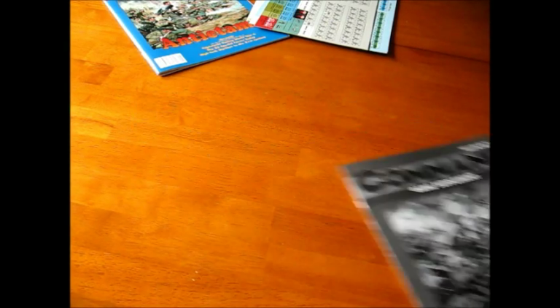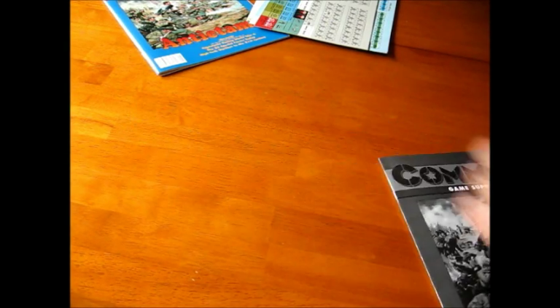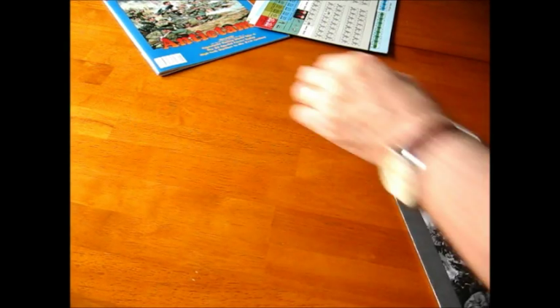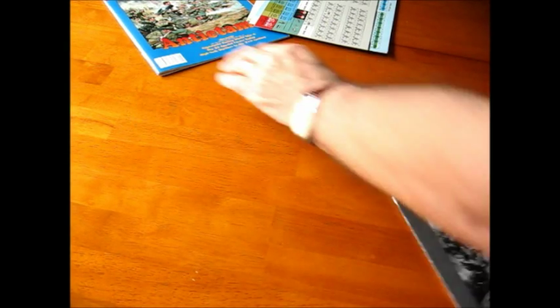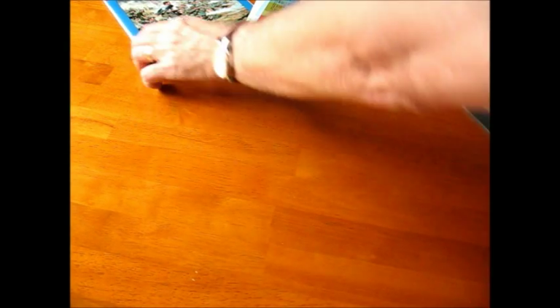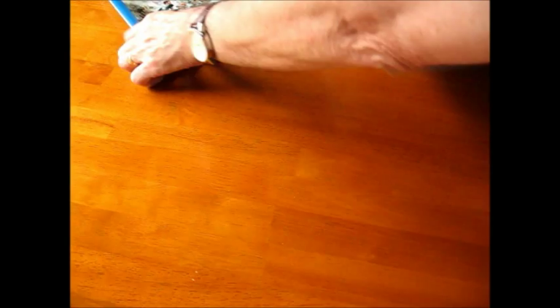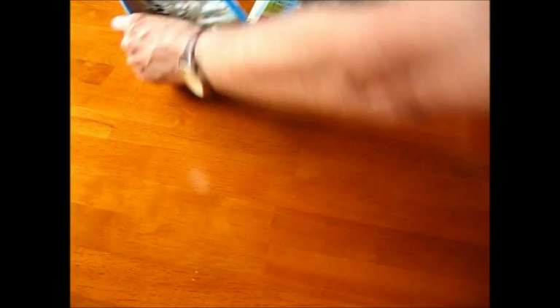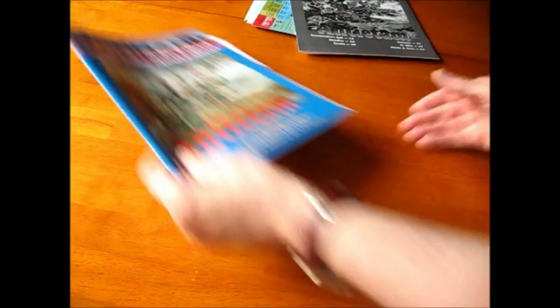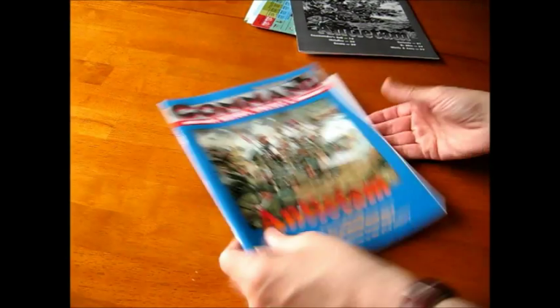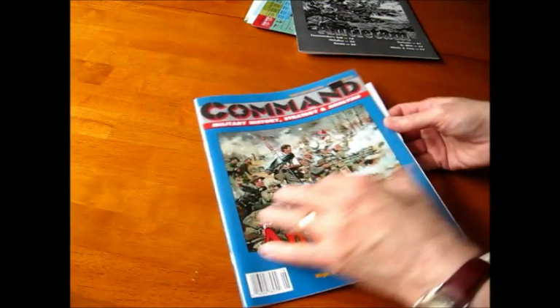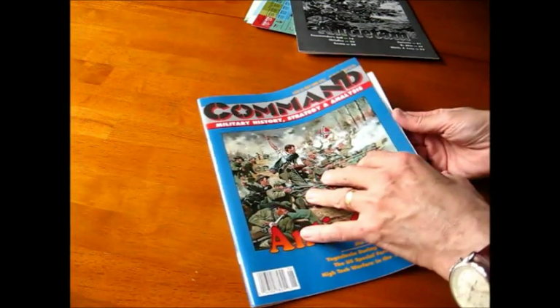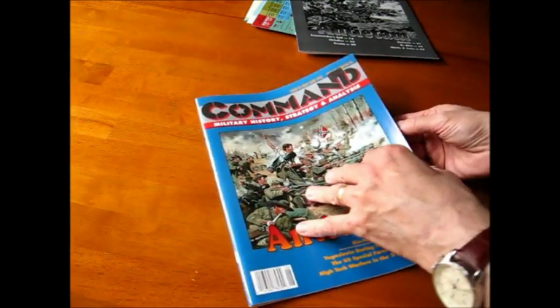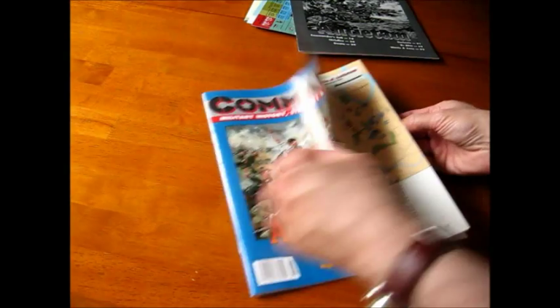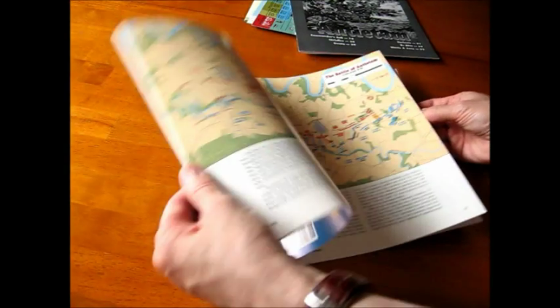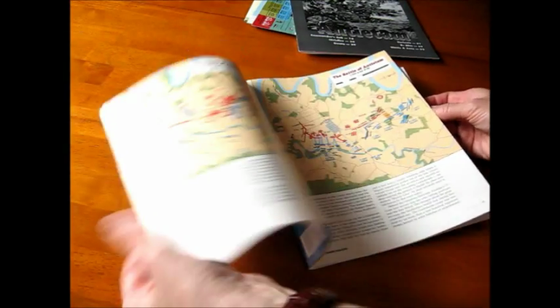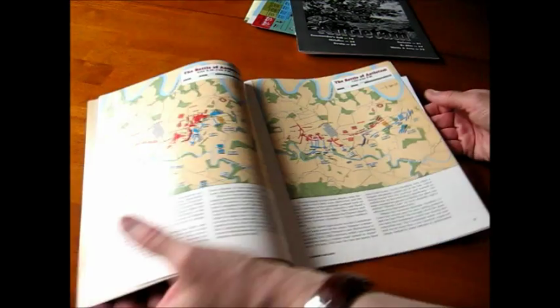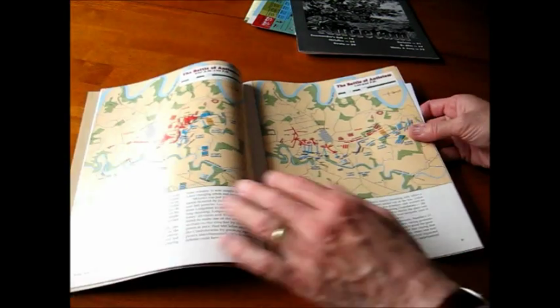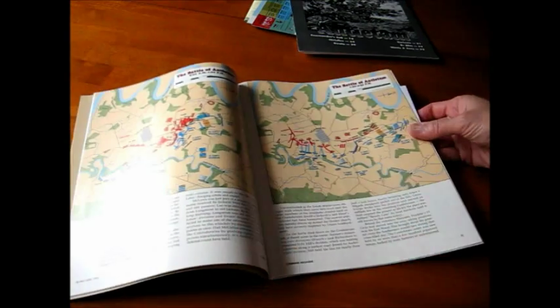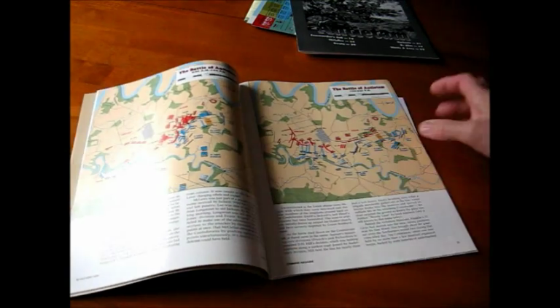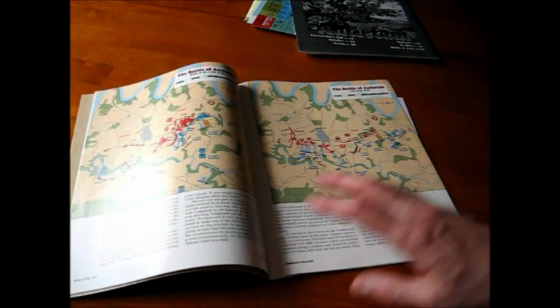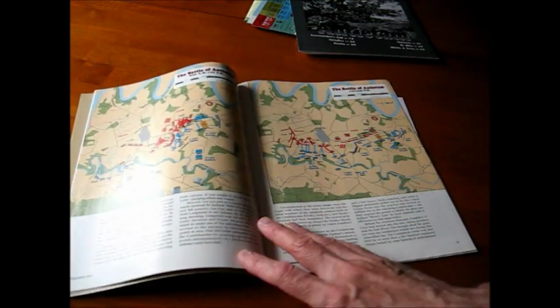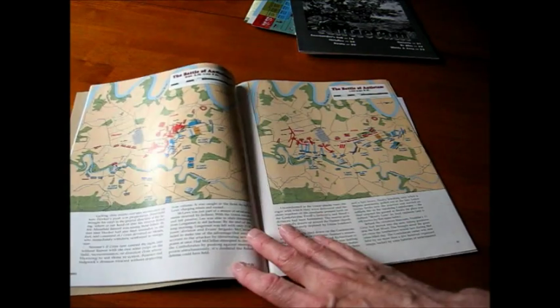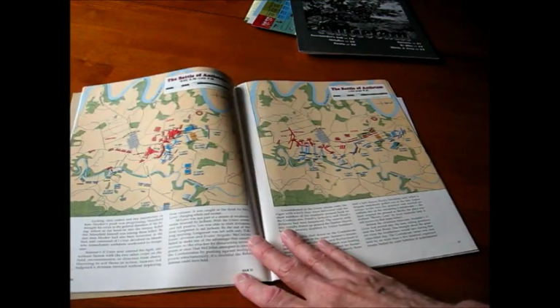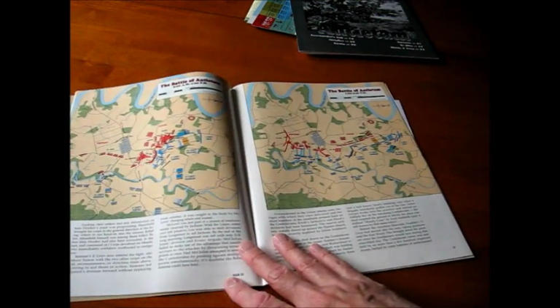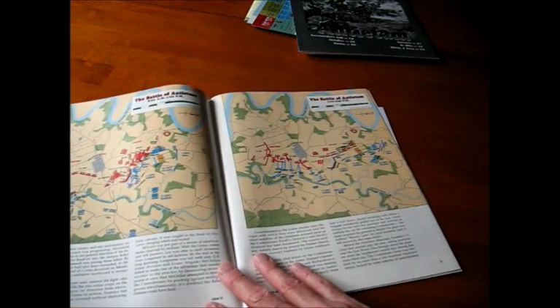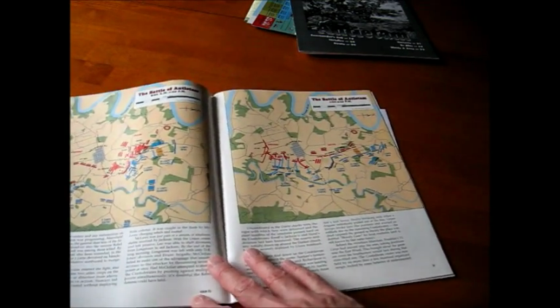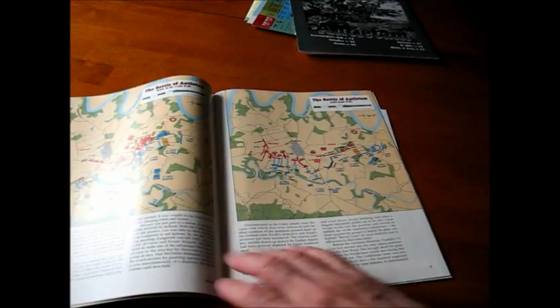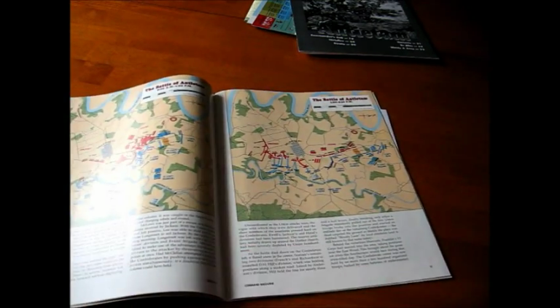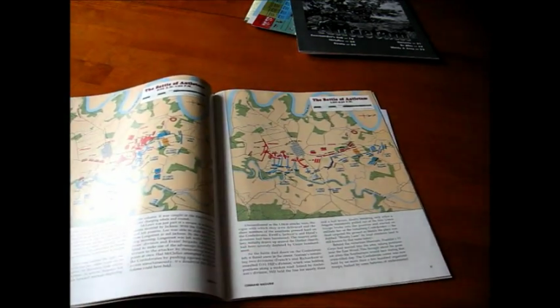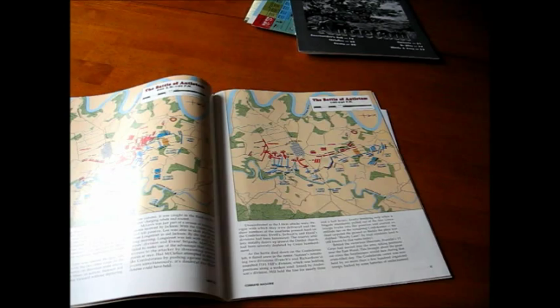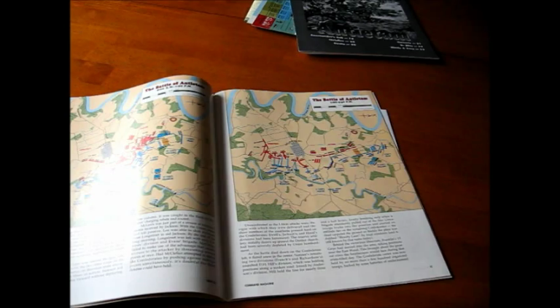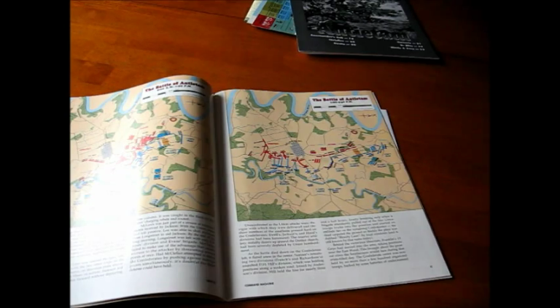And if you bought the magazine too, you've got colorful articles — here are some great maps on the Battle of Antietam.